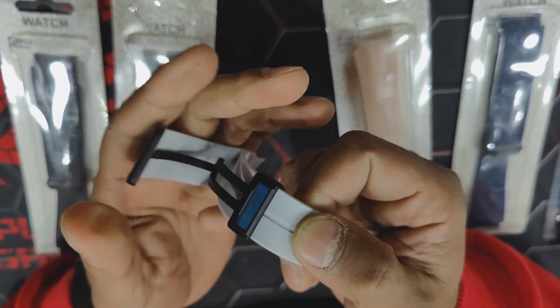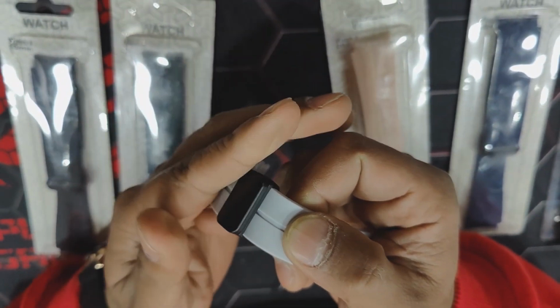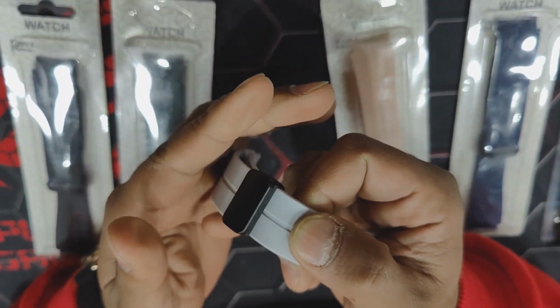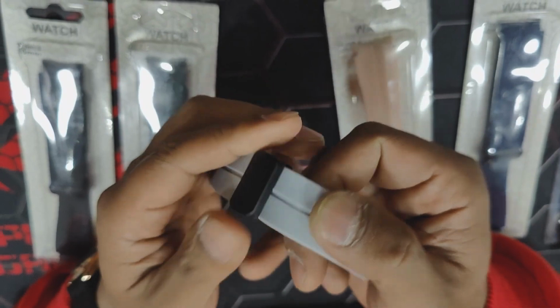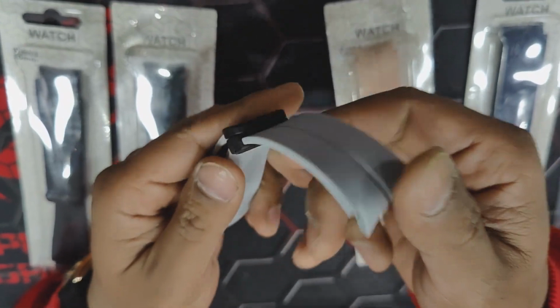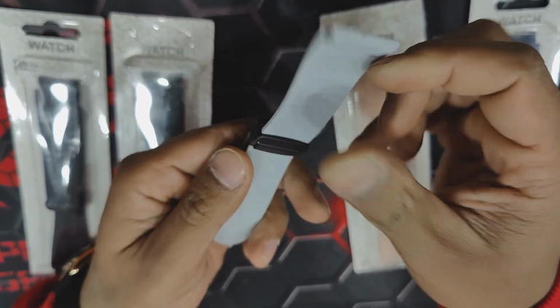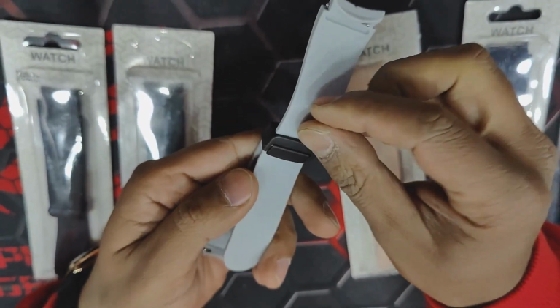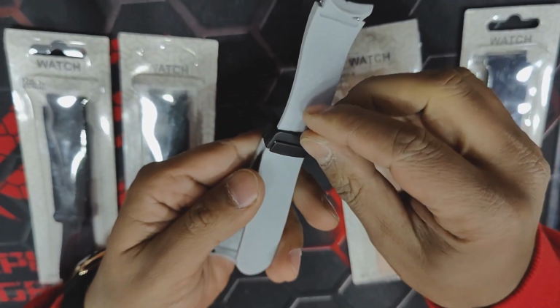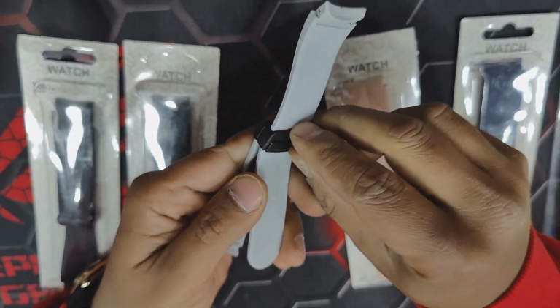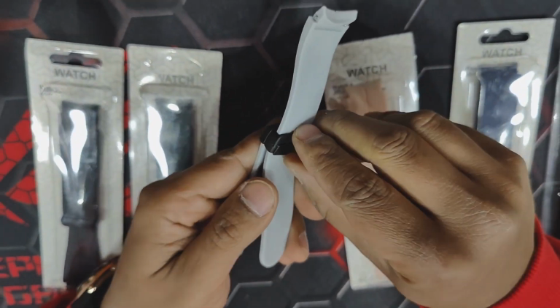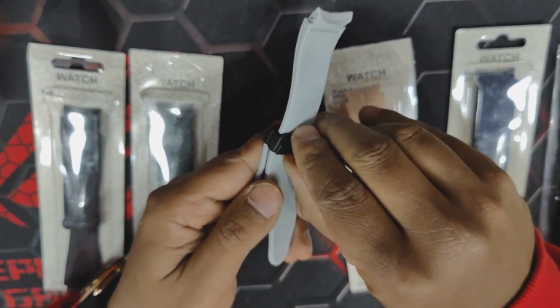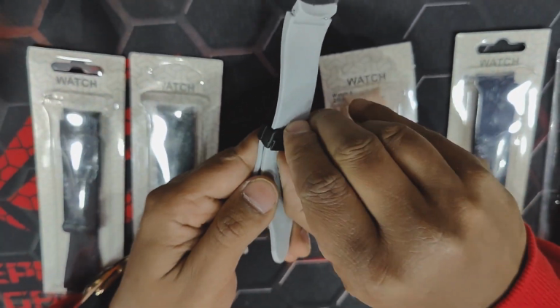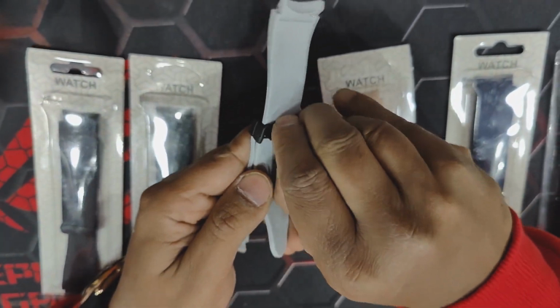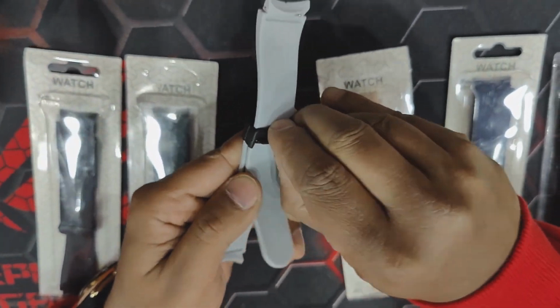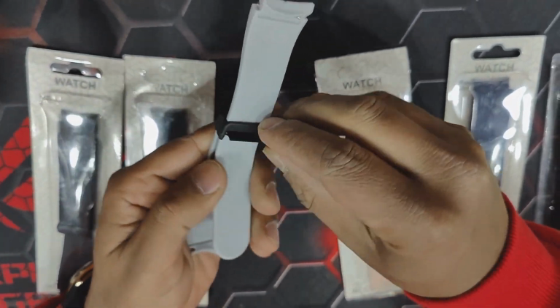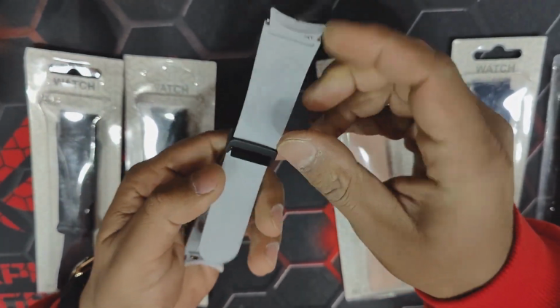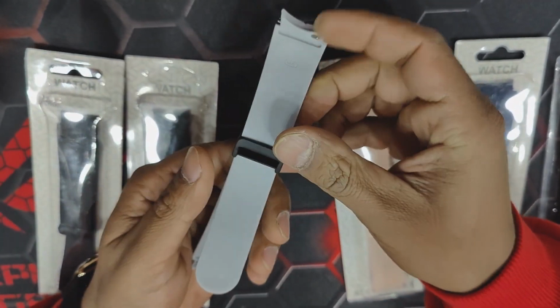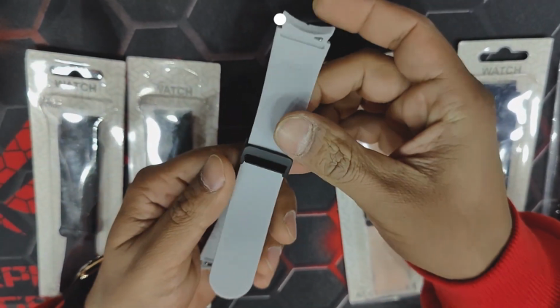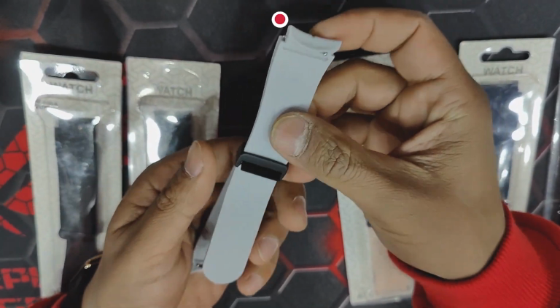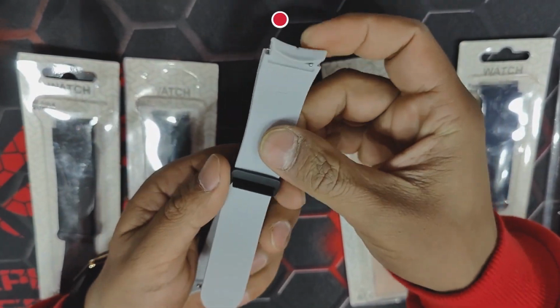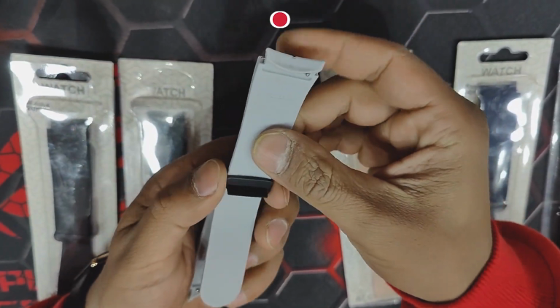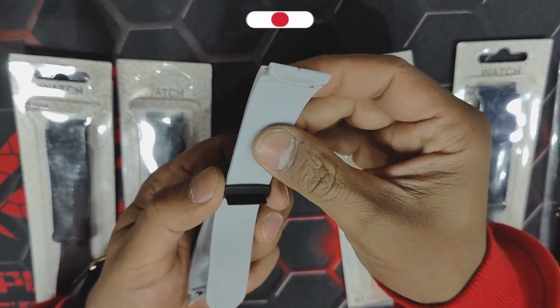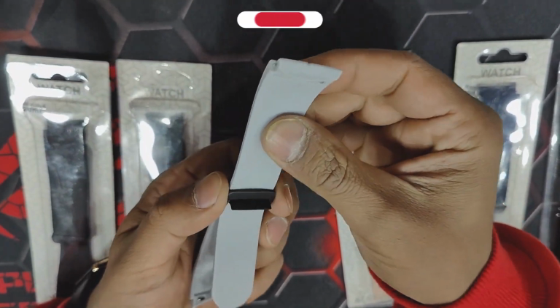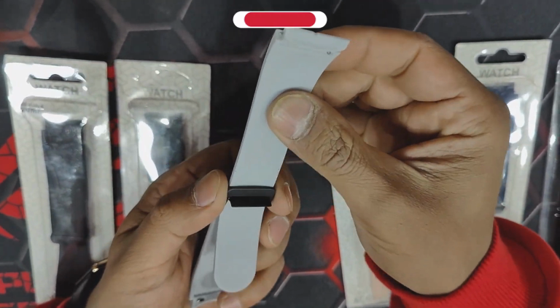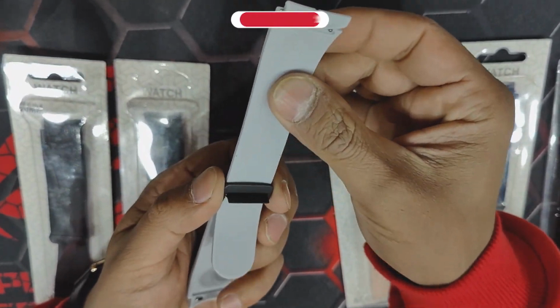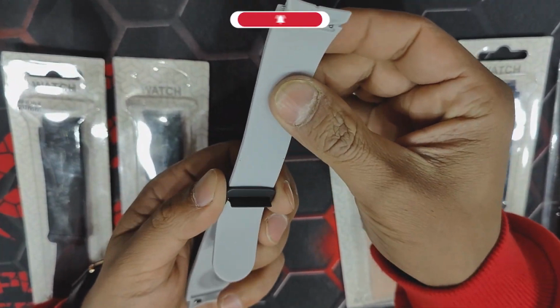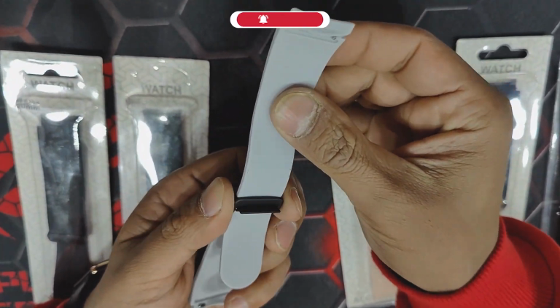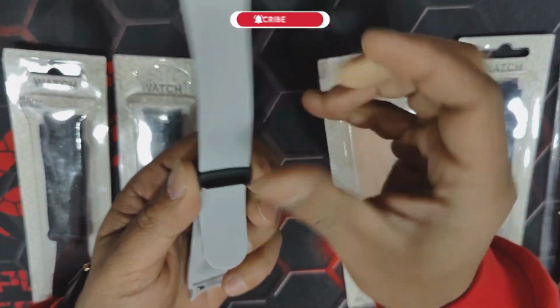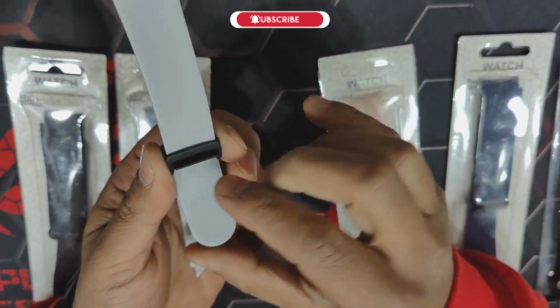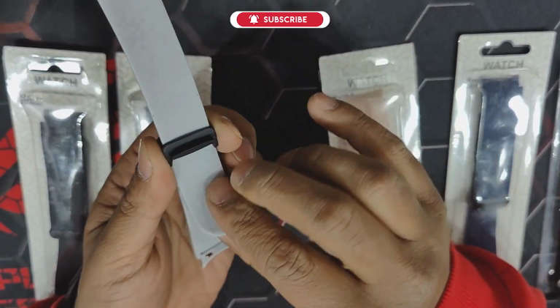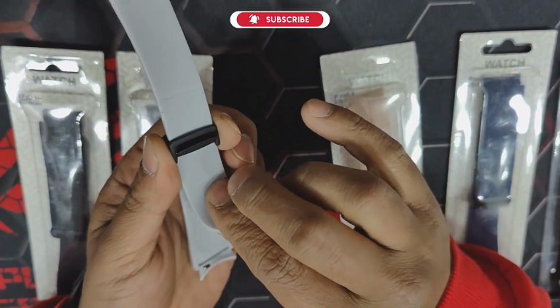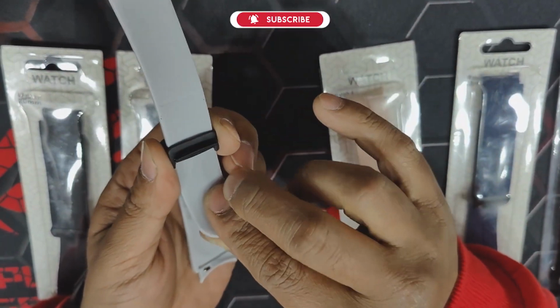To change the length of this strap, we have to unlock this unlock.